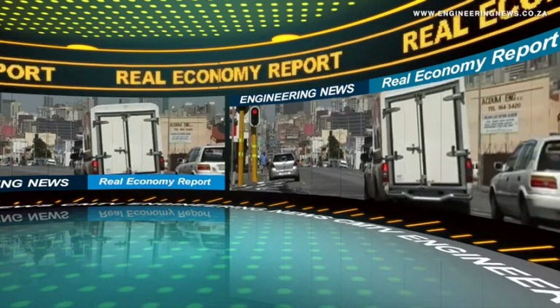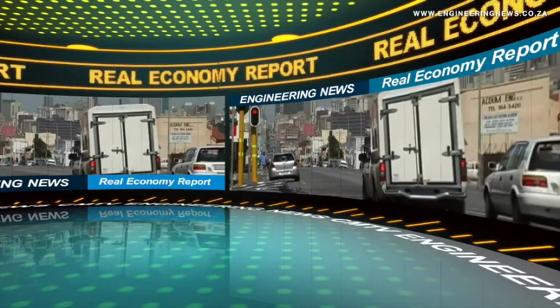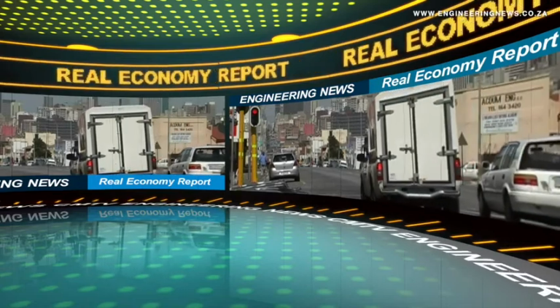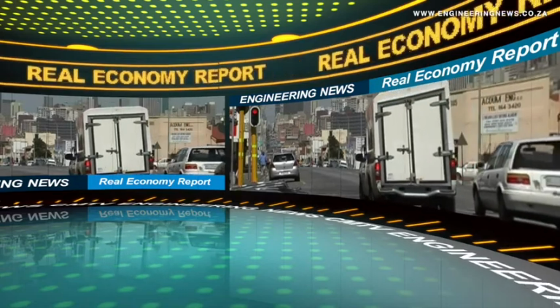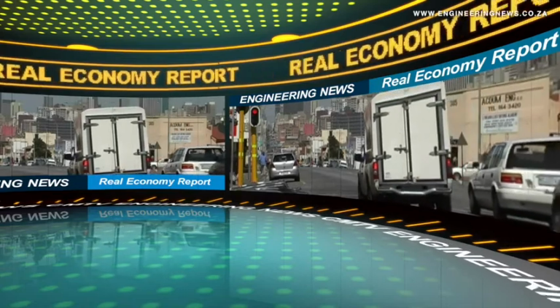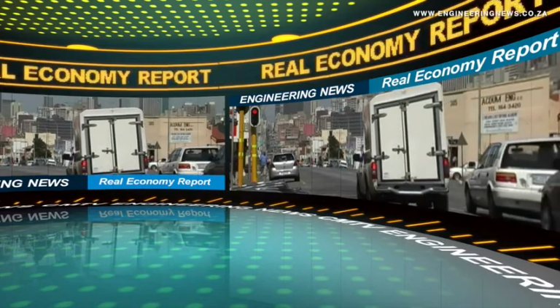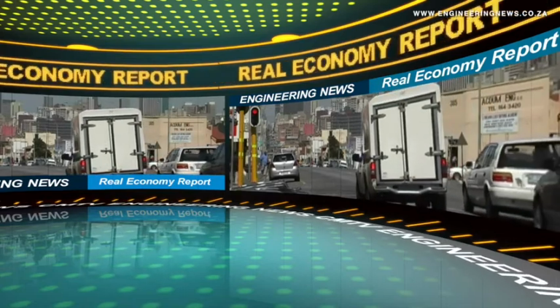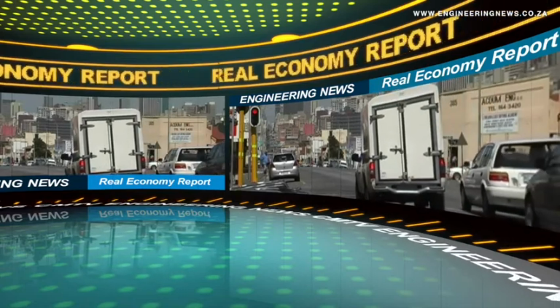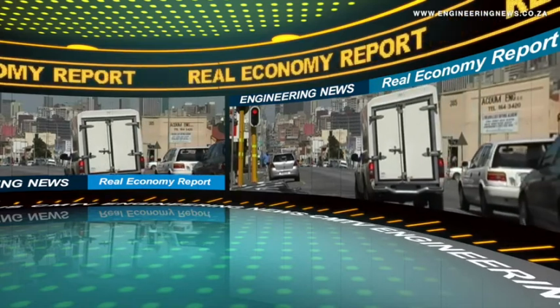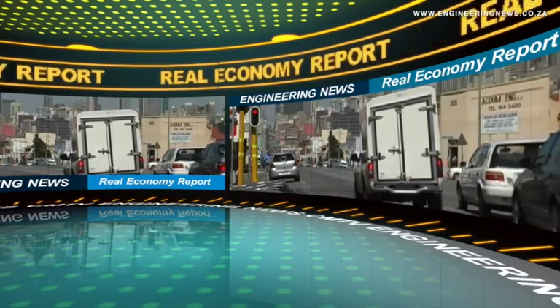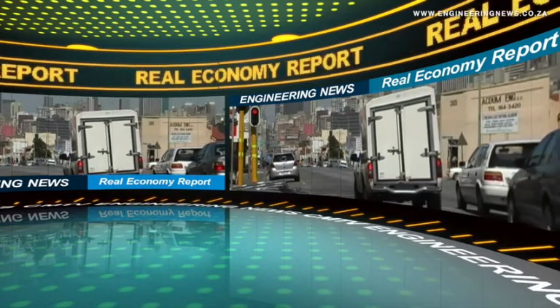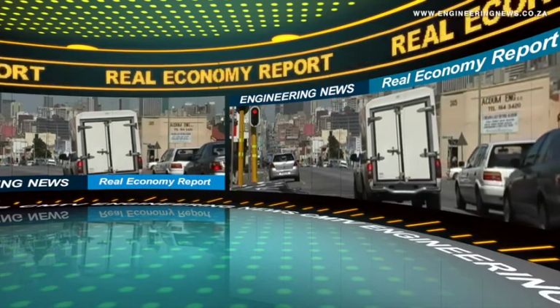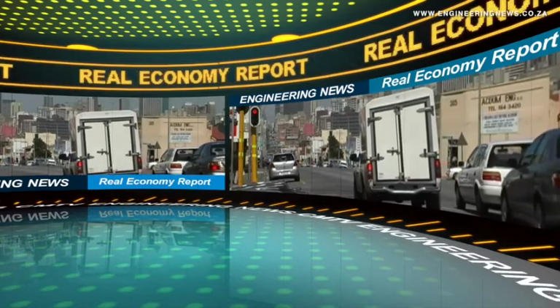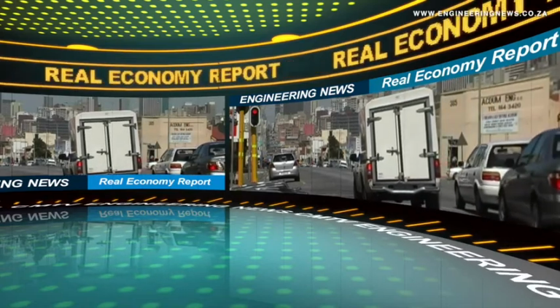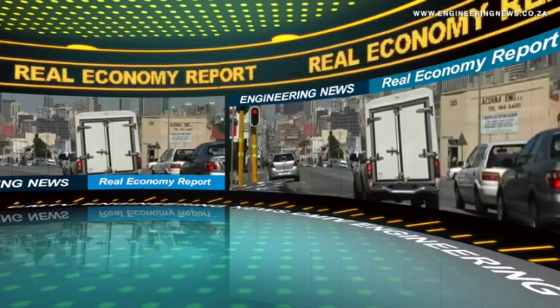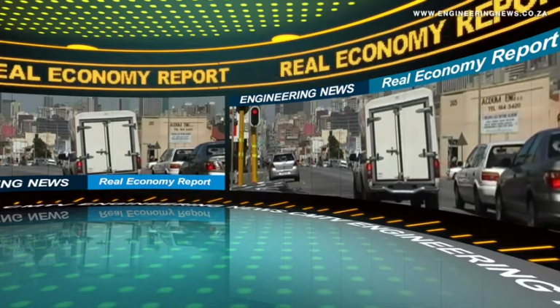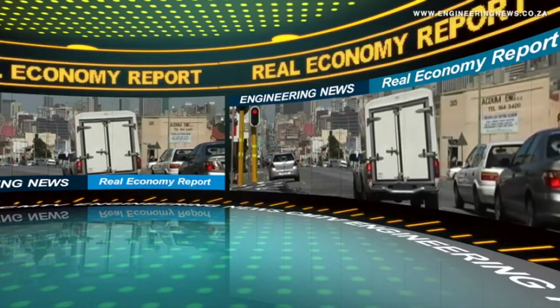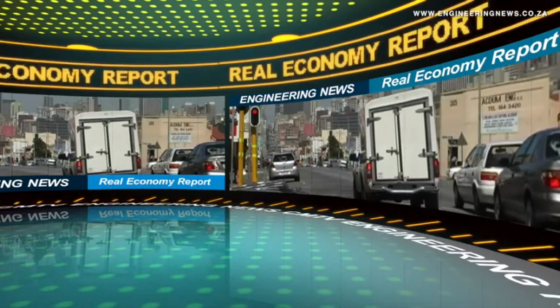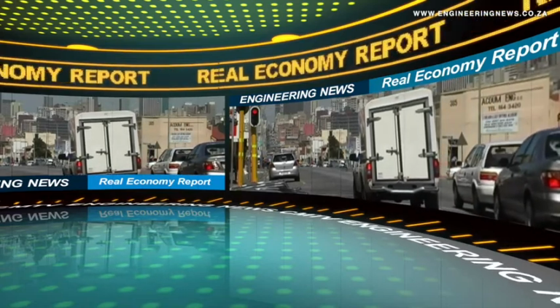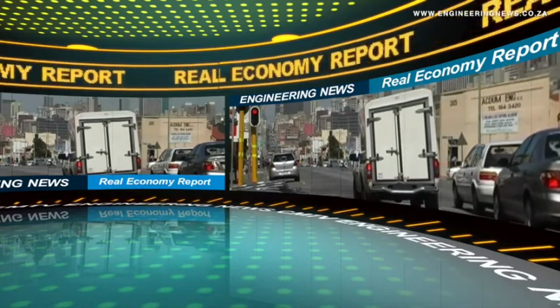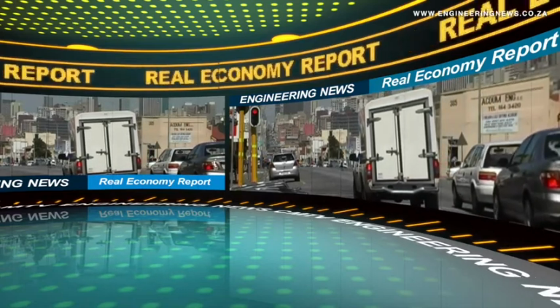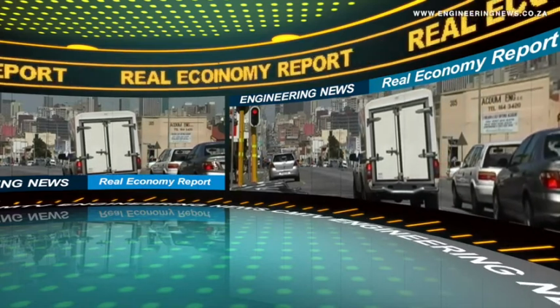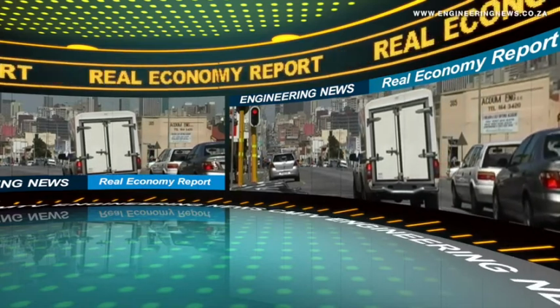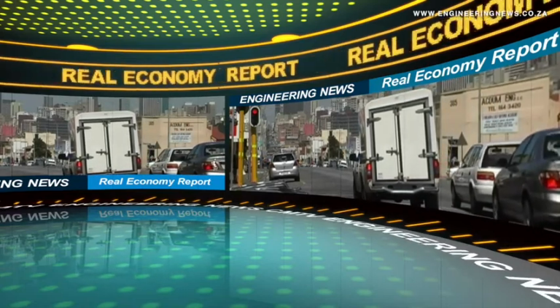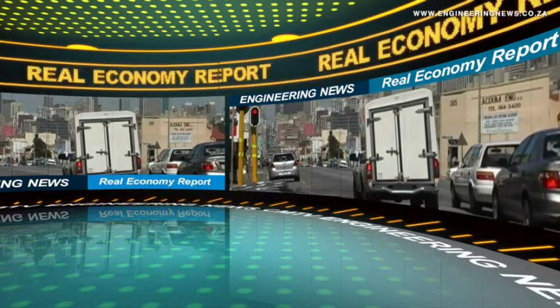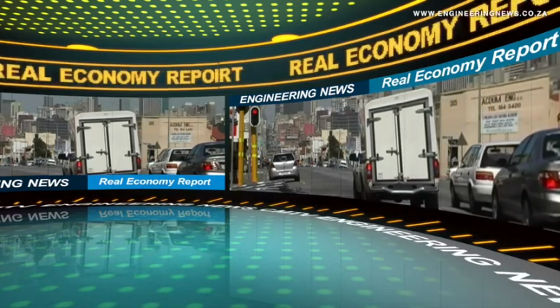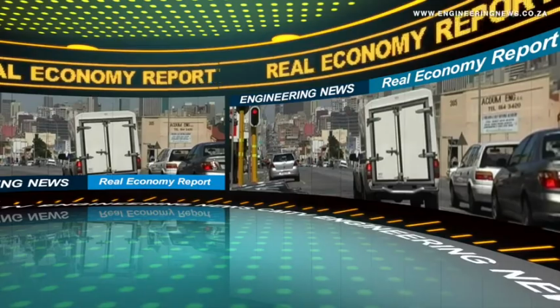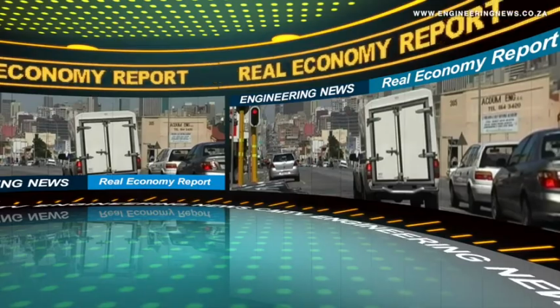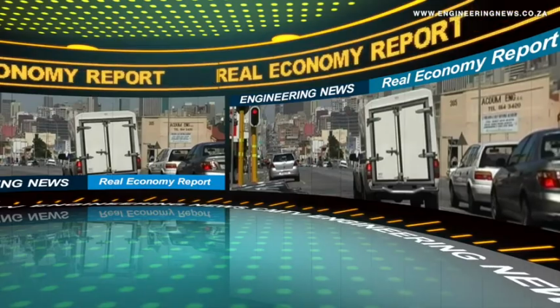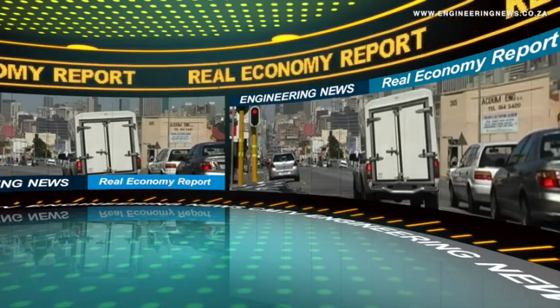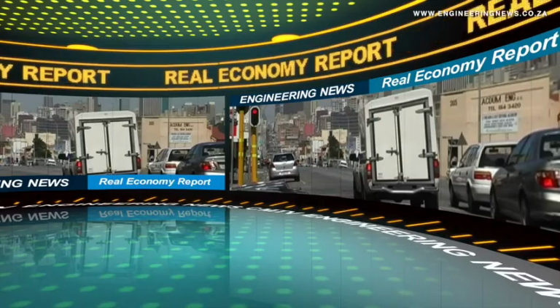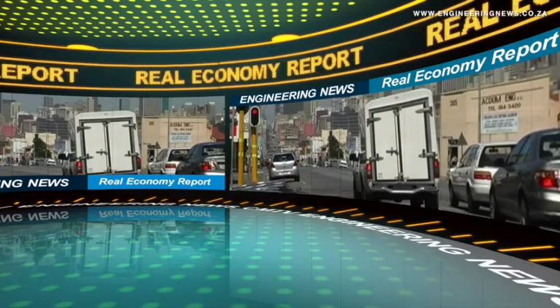That's Creamer Media's Real Economy Report. Join us again next week for more news and insights into South Africa's real economy, and don't forget to listen to the audio version of our Engineering News daily email newsletter.